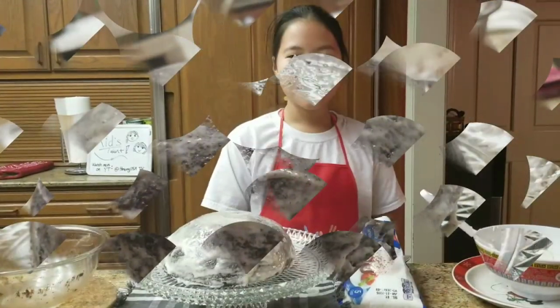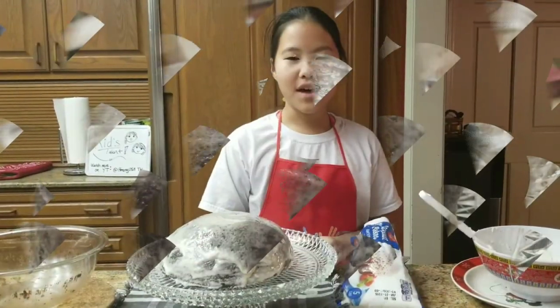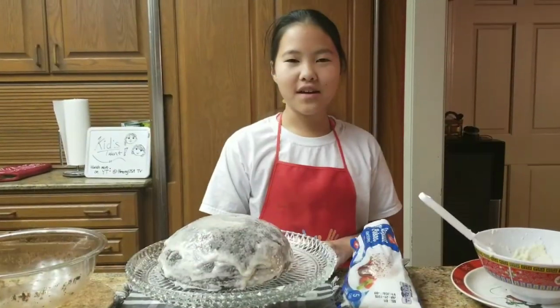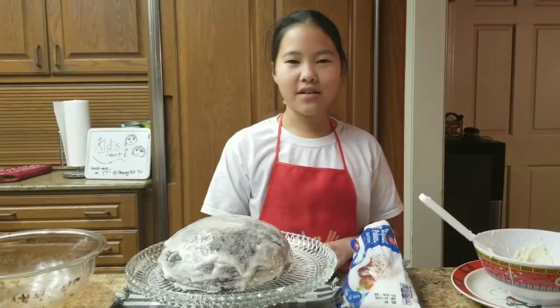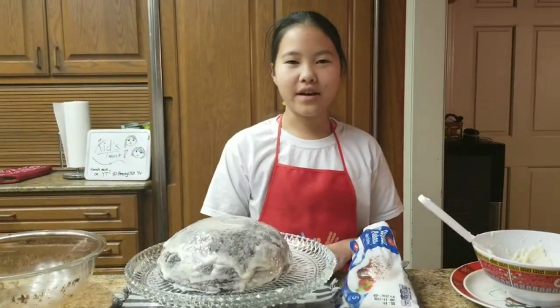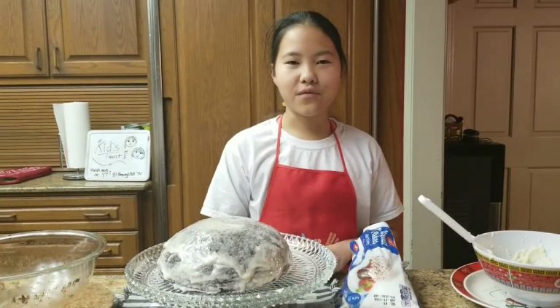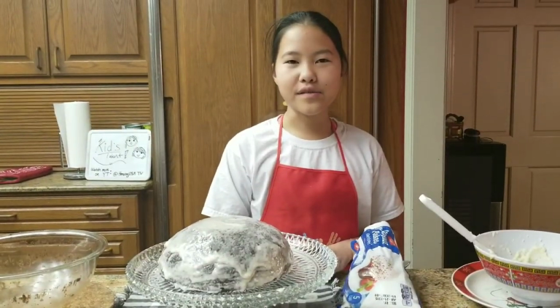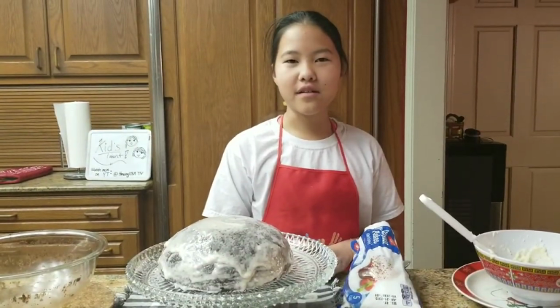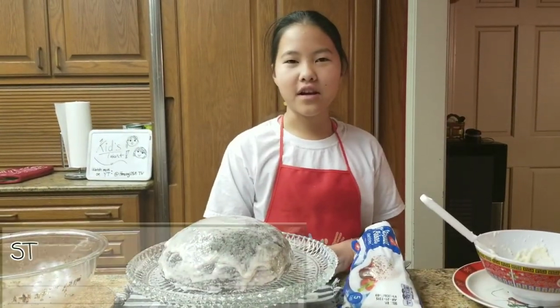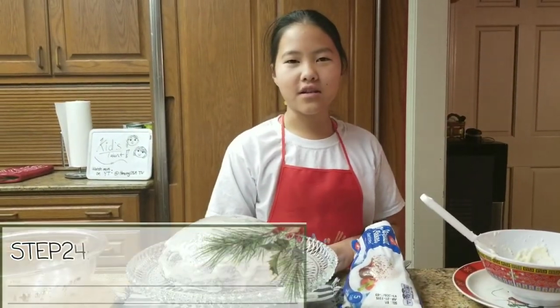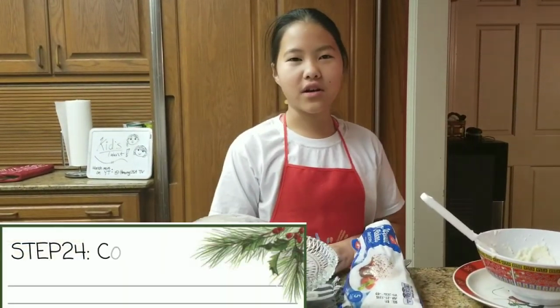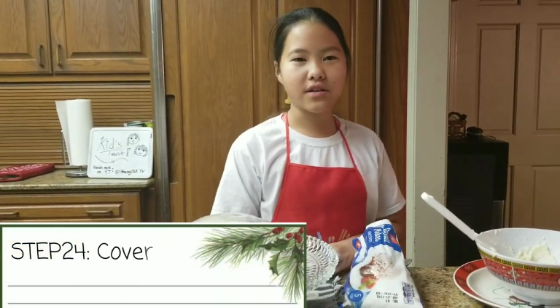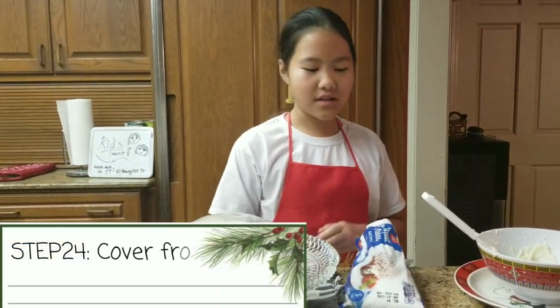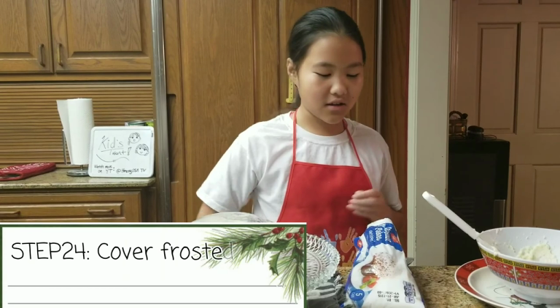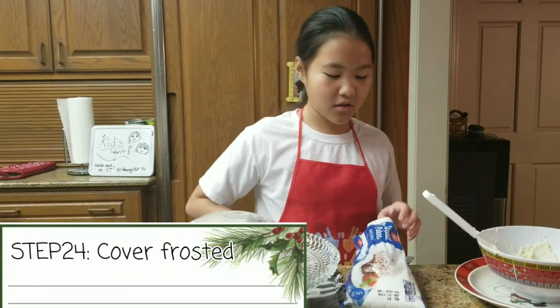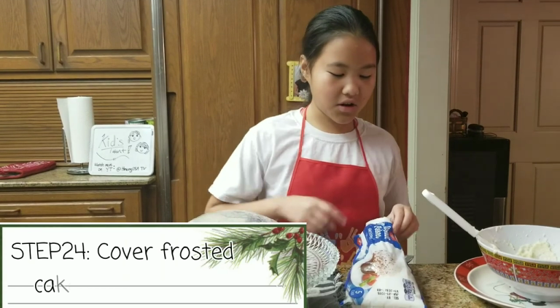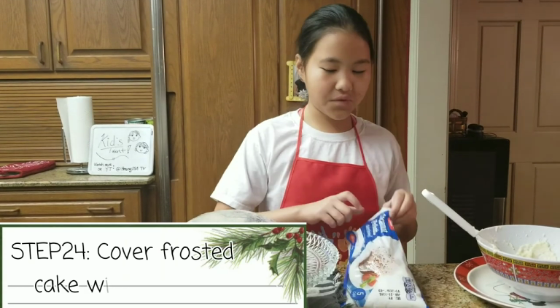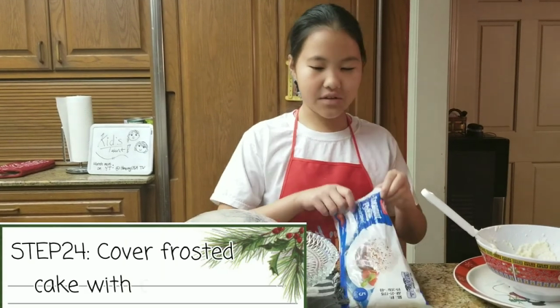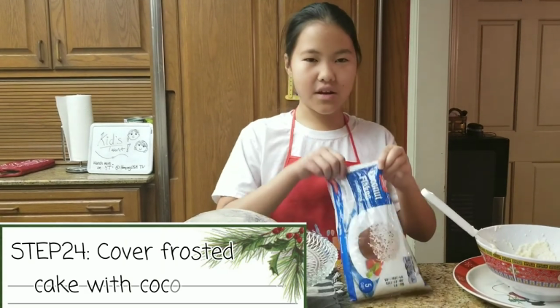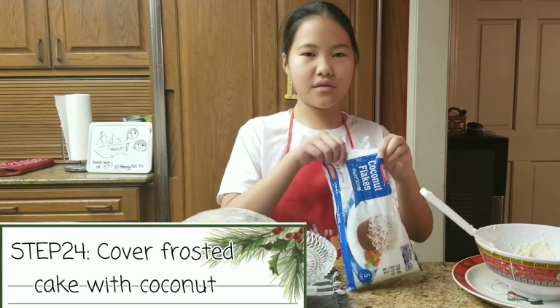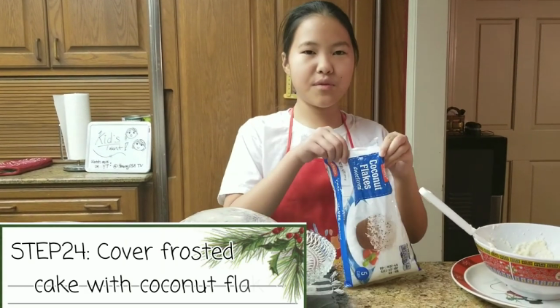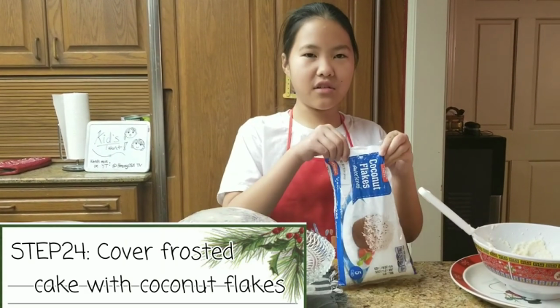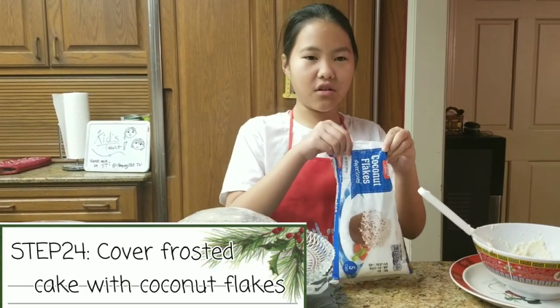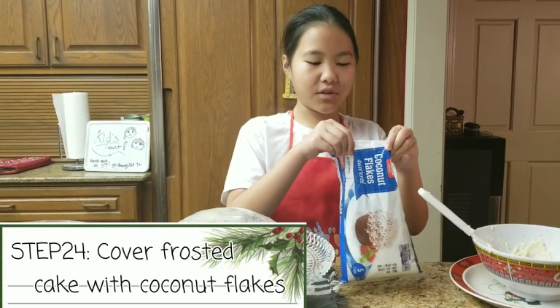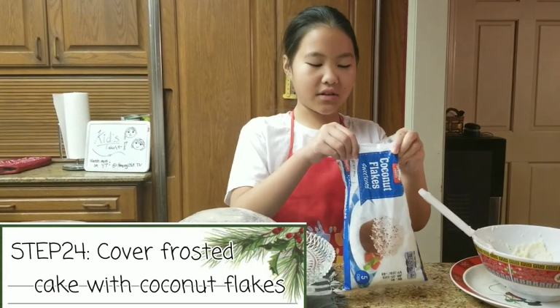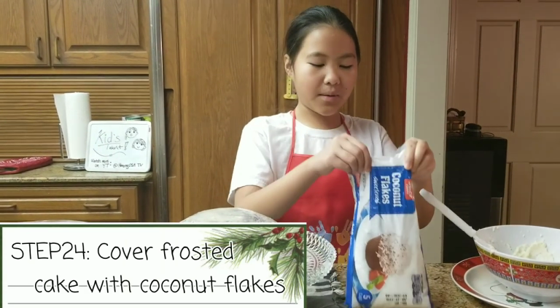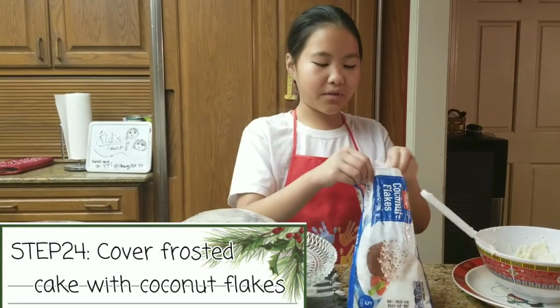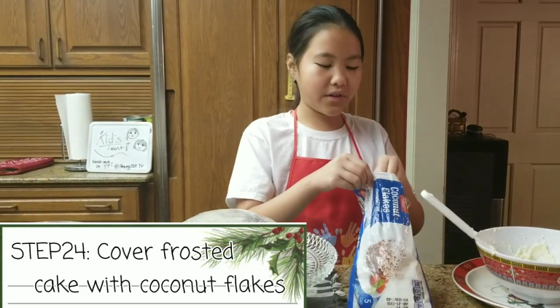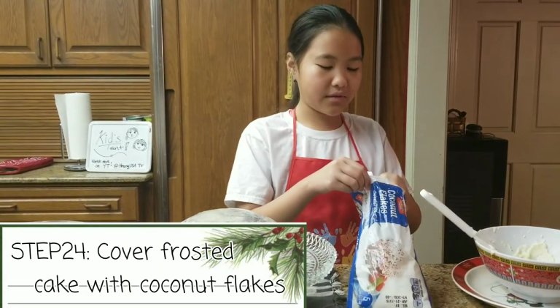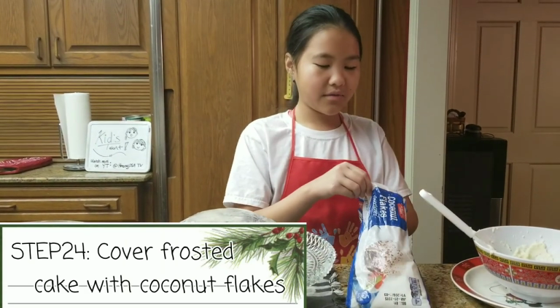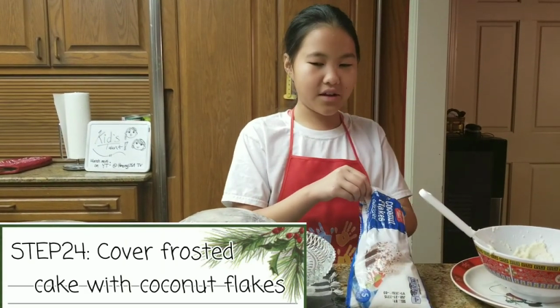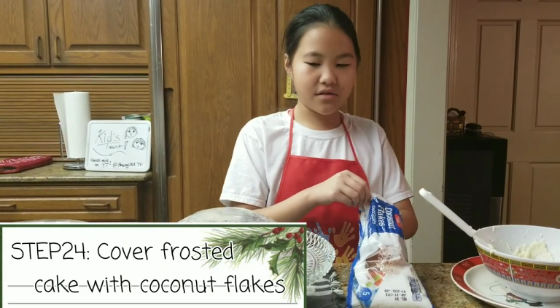Now that you're done frosting your cake, you are going to take your coconut flakes and sprinkle them over the top of the icing.